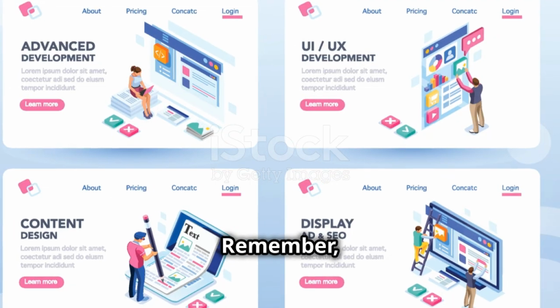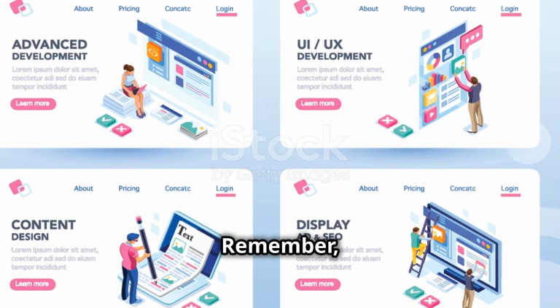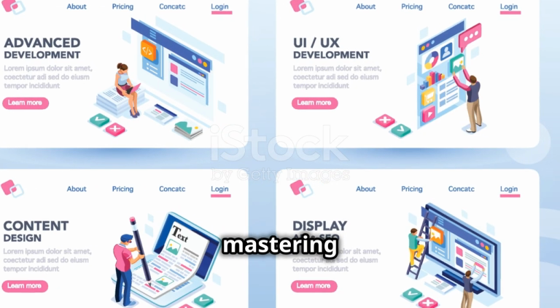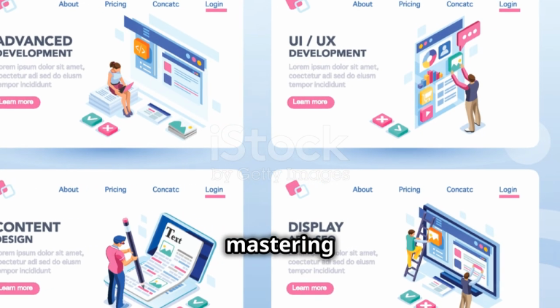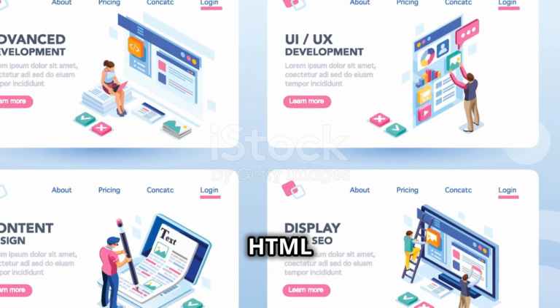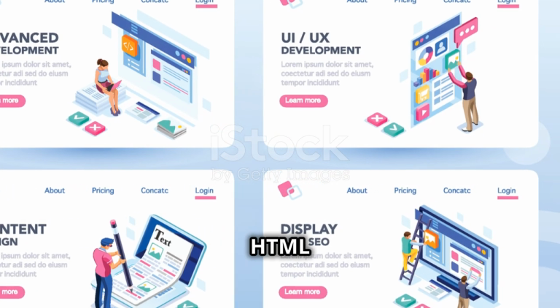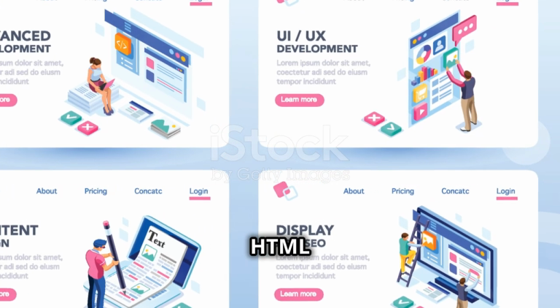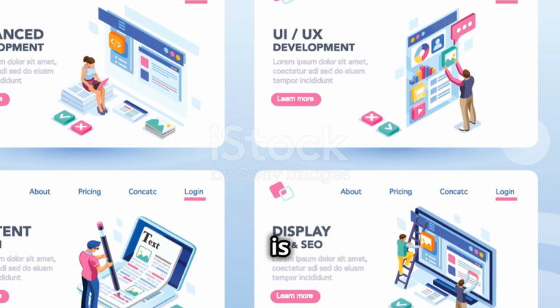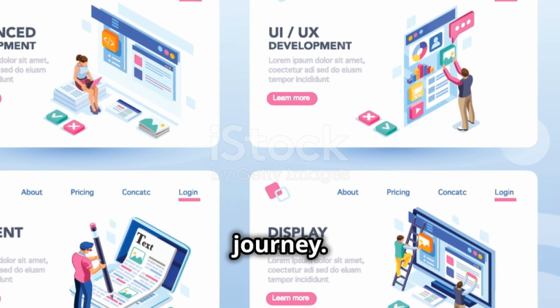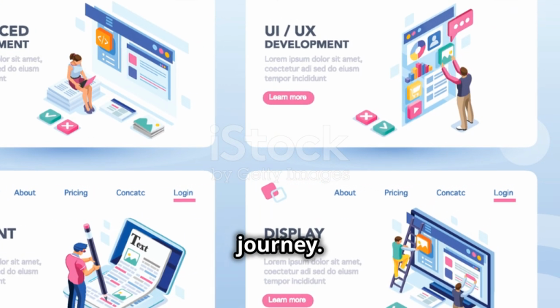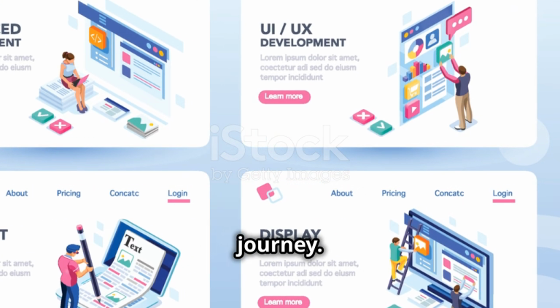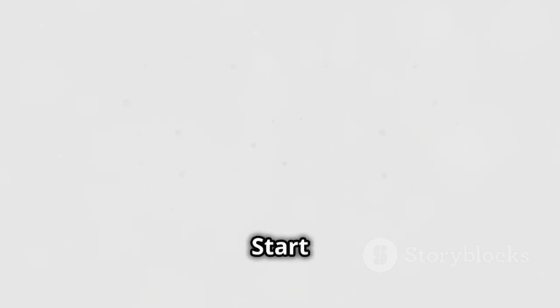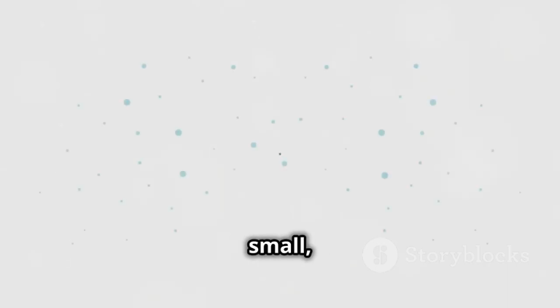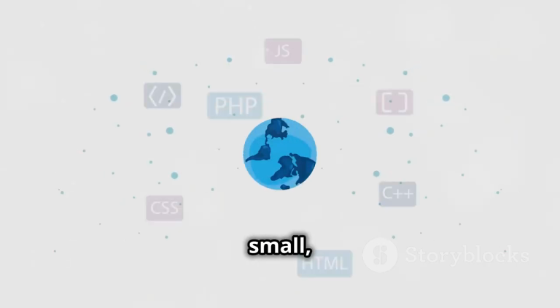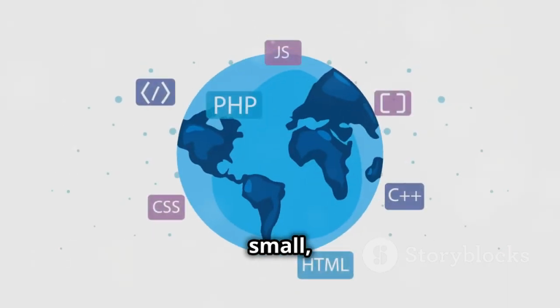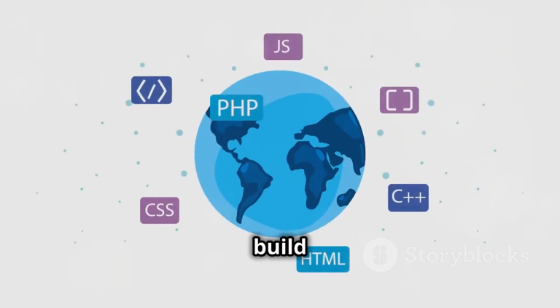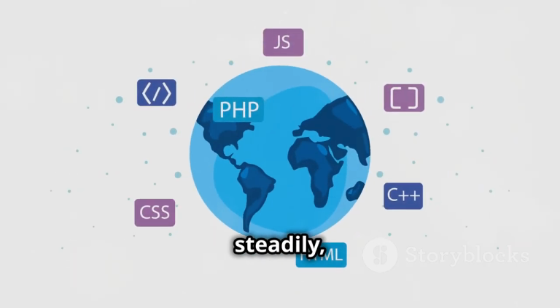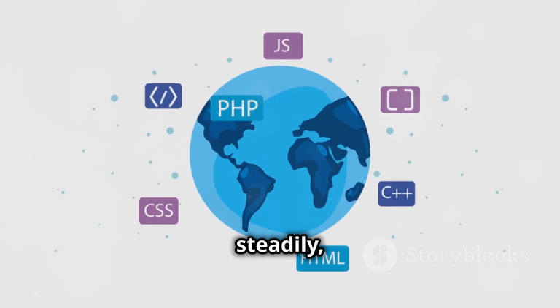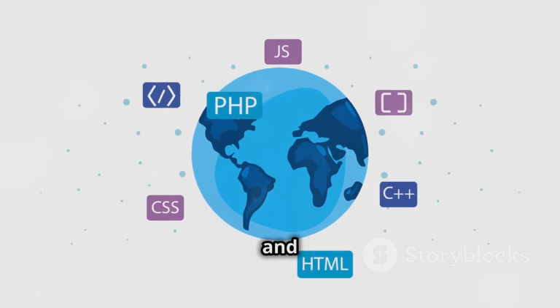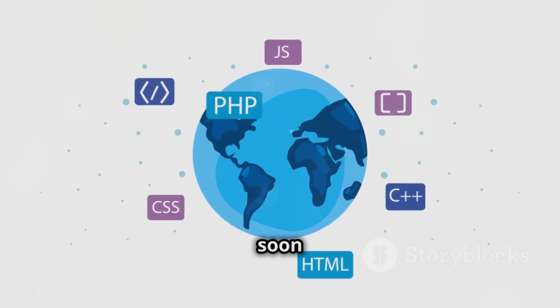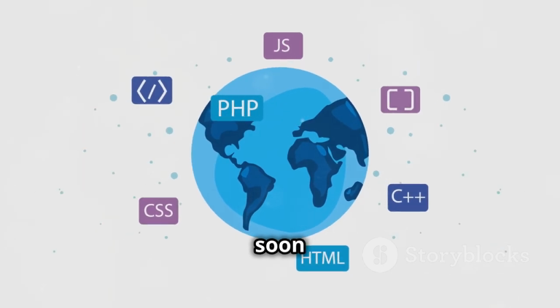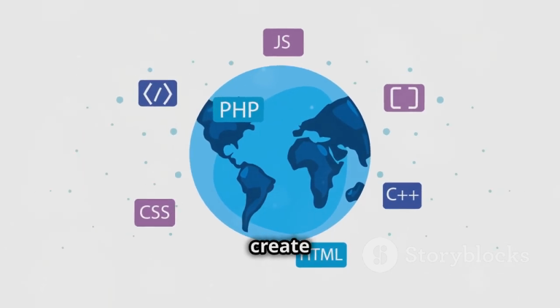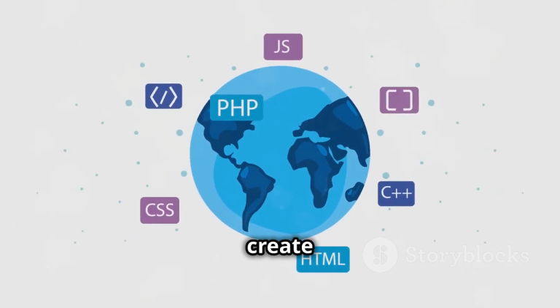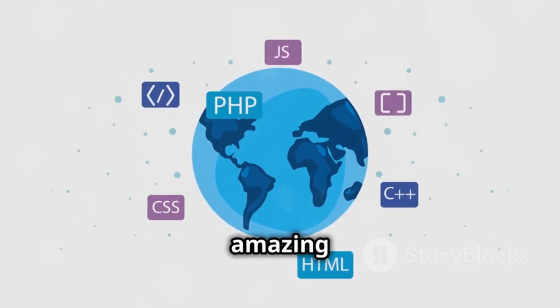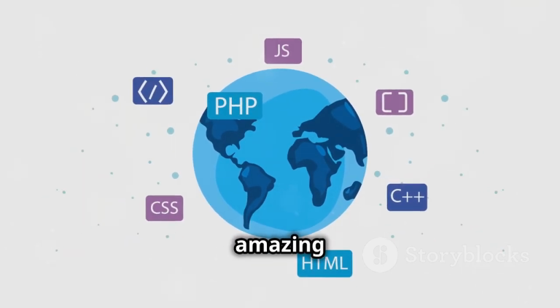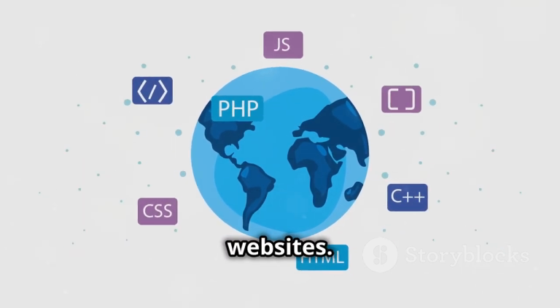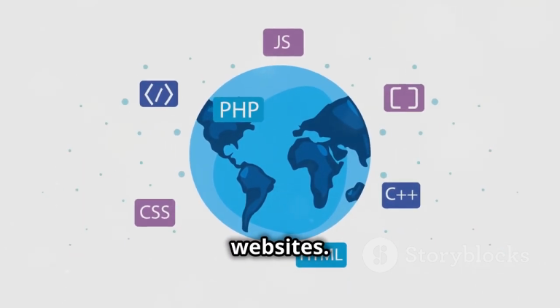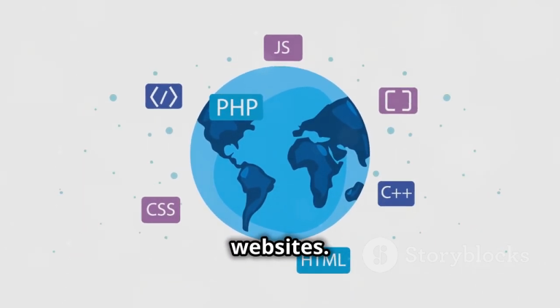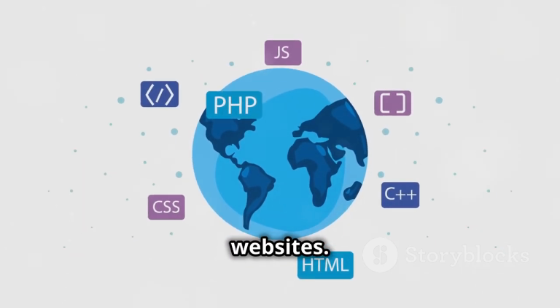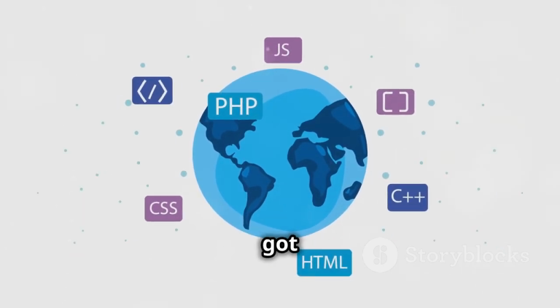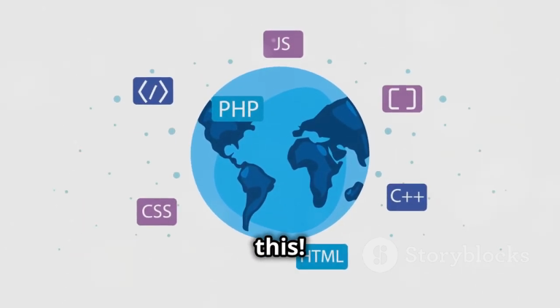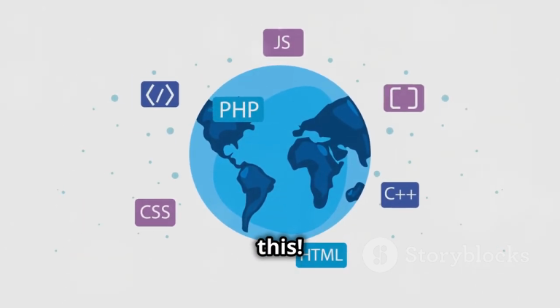Remember, mastering HTML is a journey. Start small, build steadily, and soon you'll create amazing websites. You've got this.